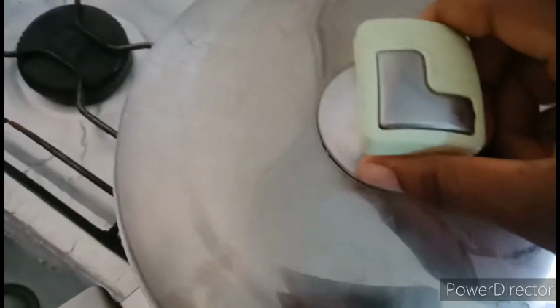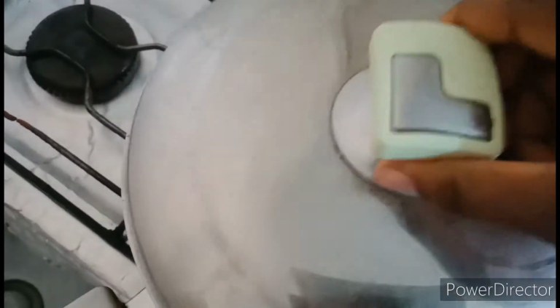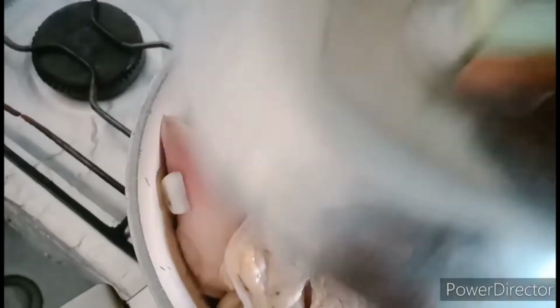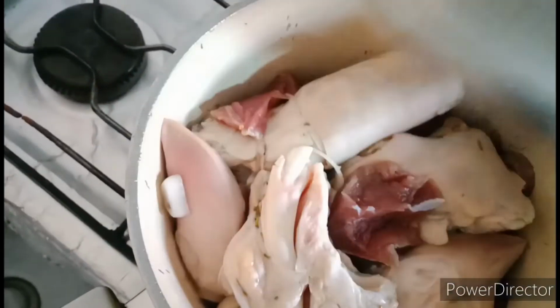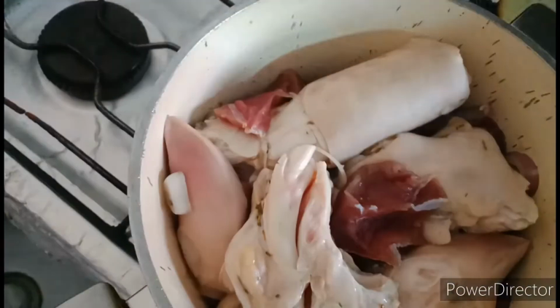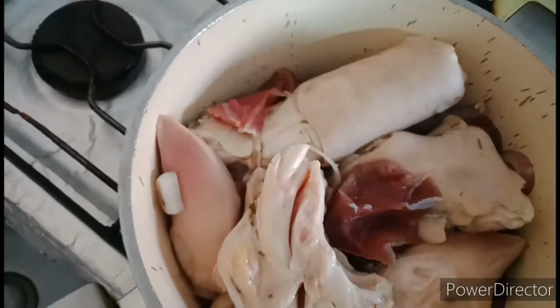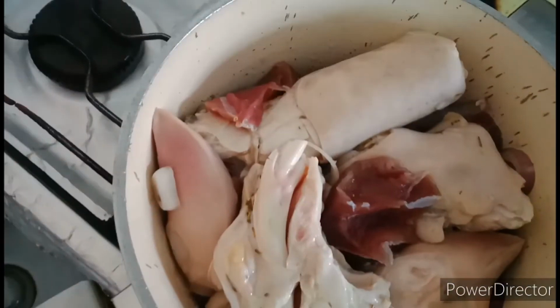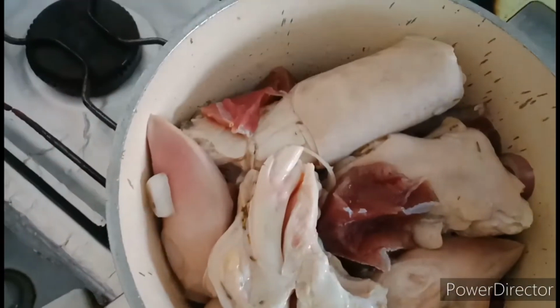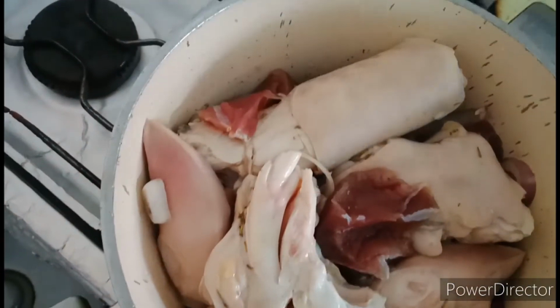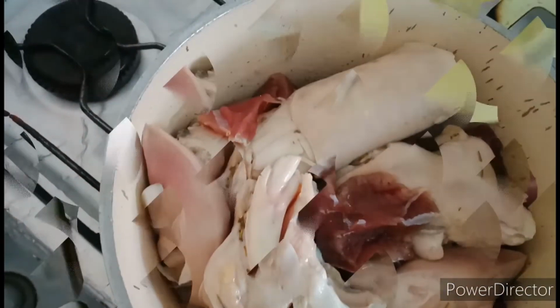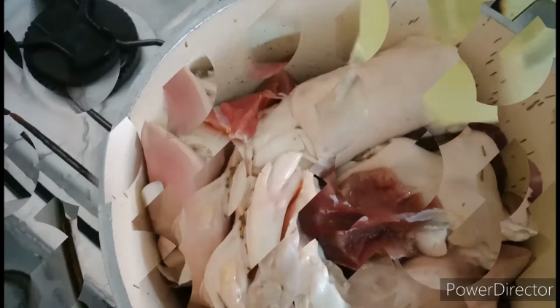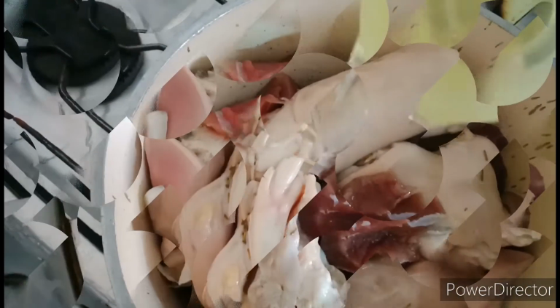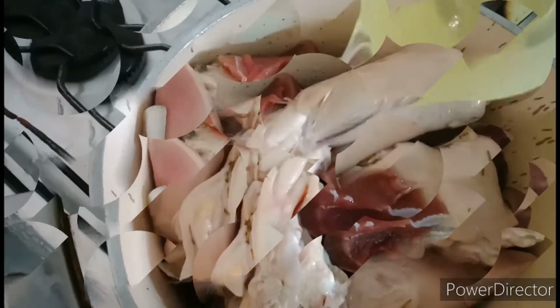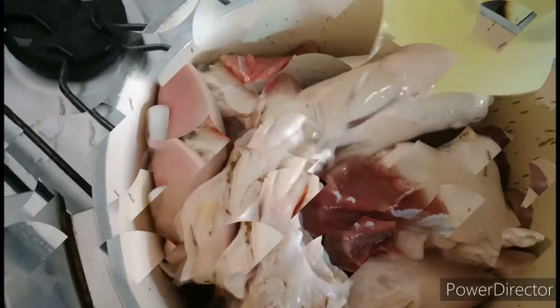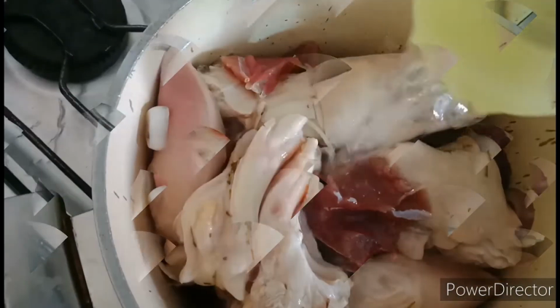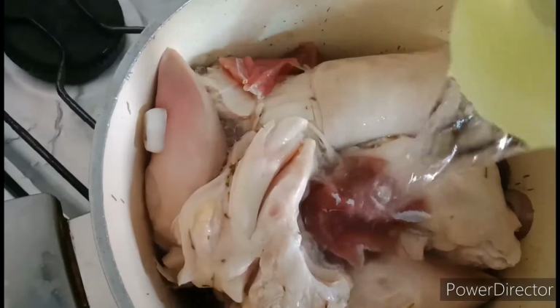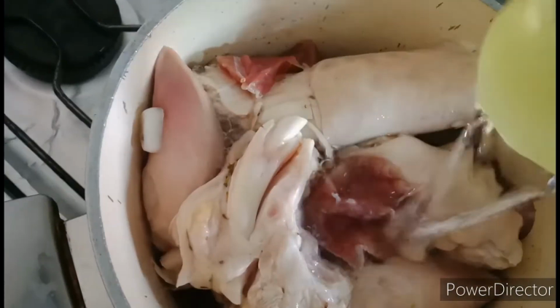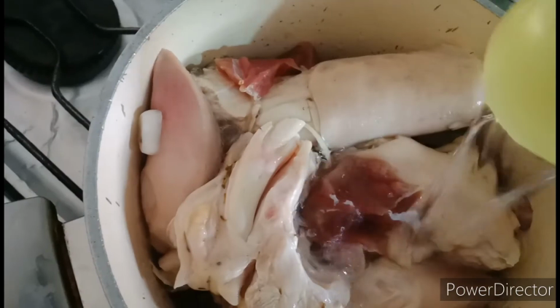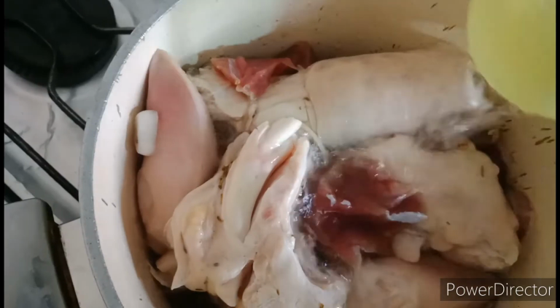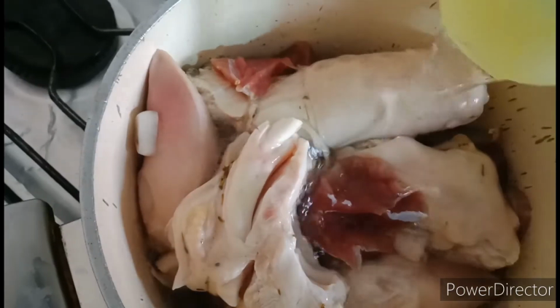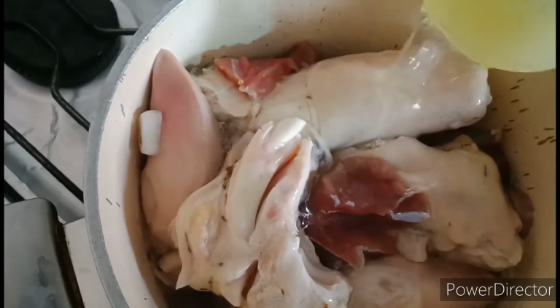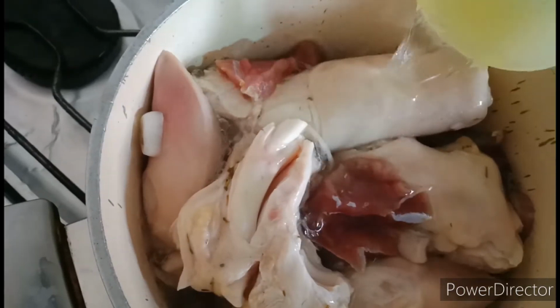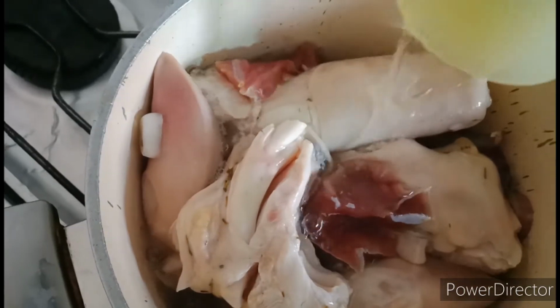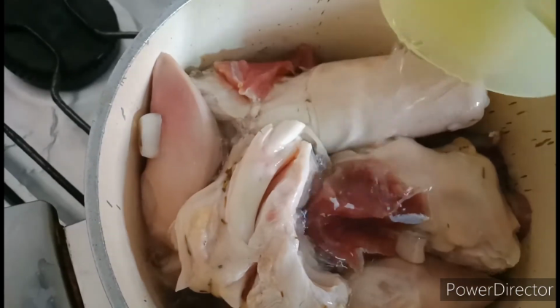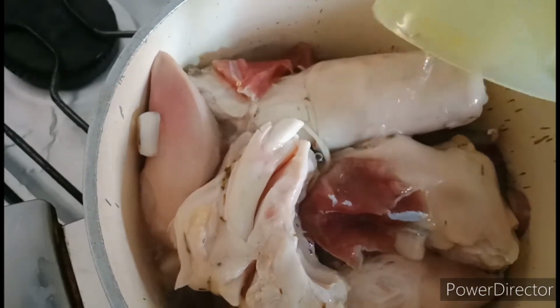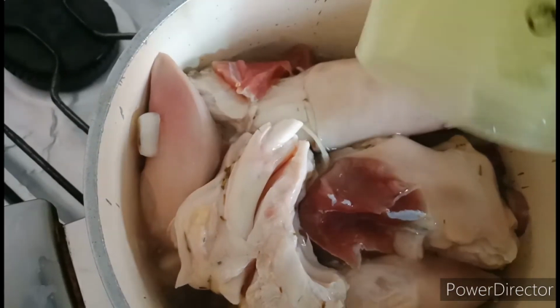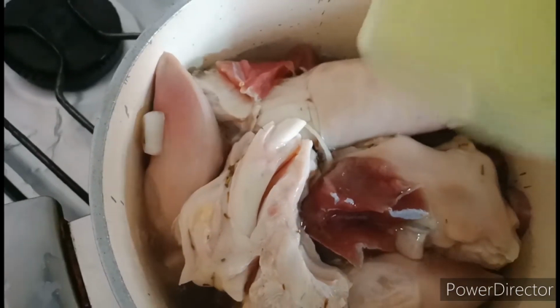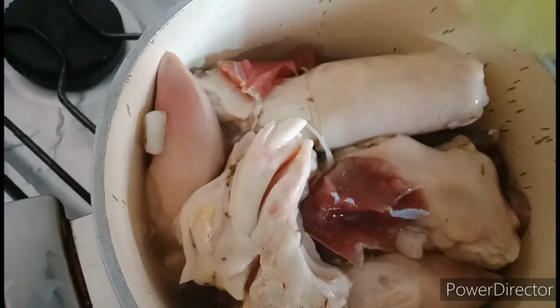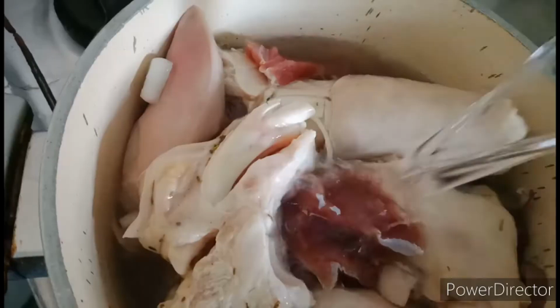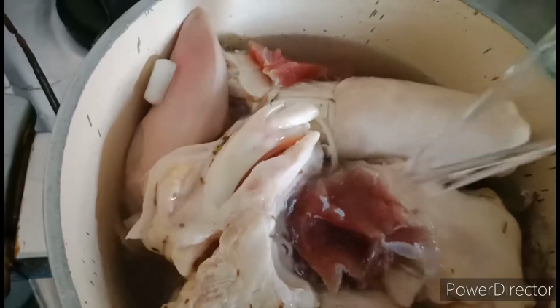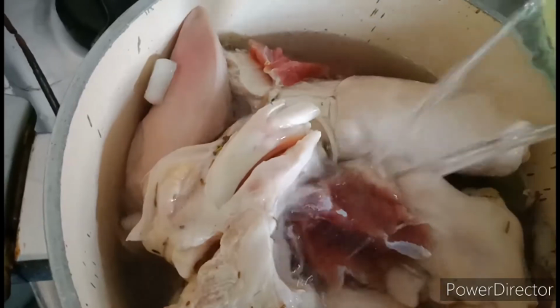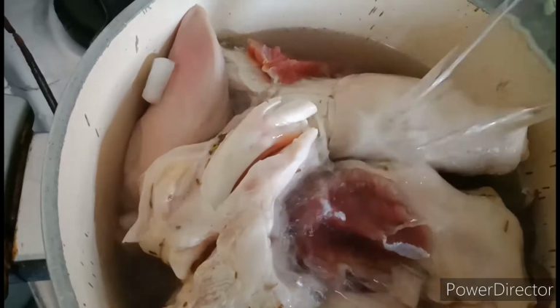After 2 hours, get it out from the fridge, add some water, cover it and let it cook.